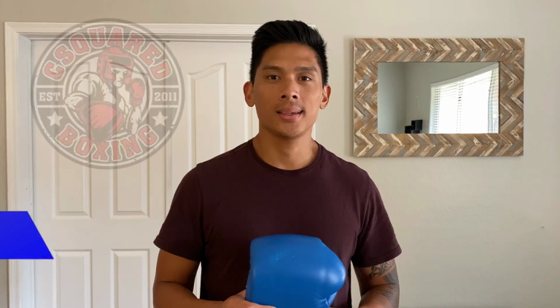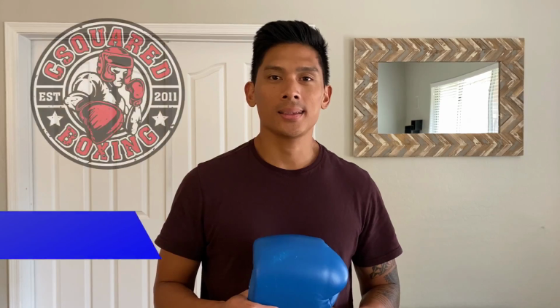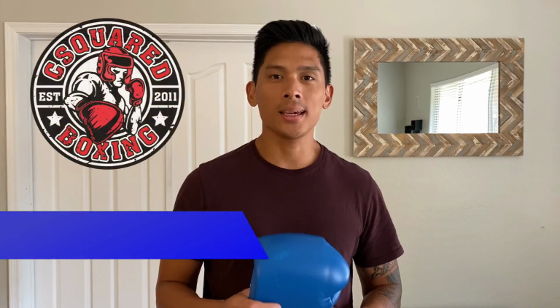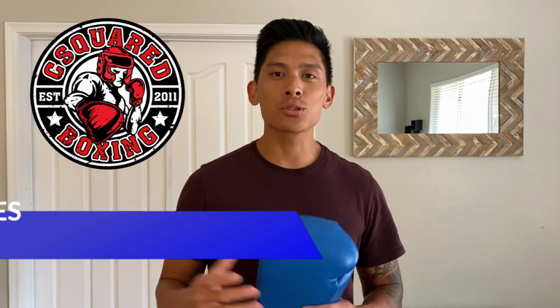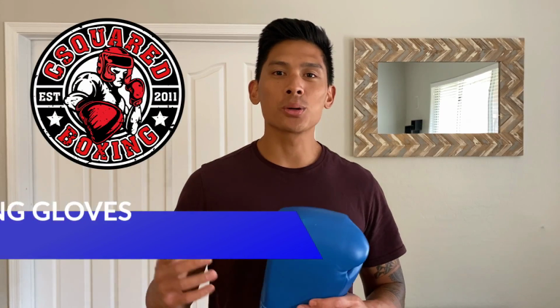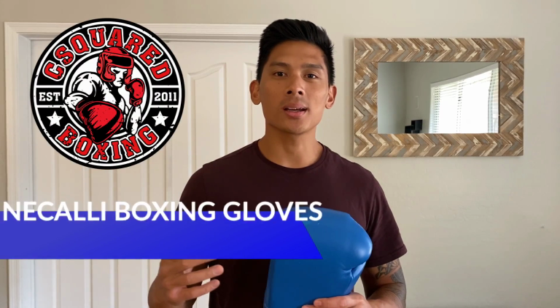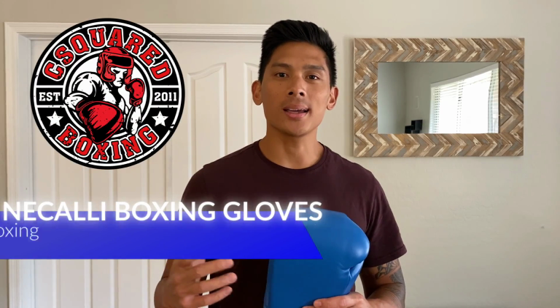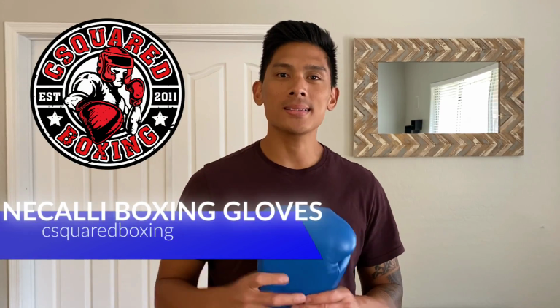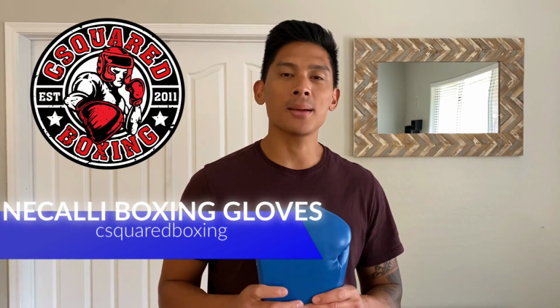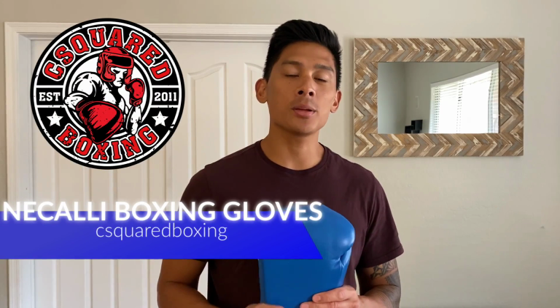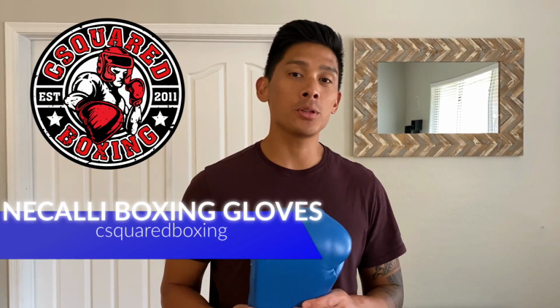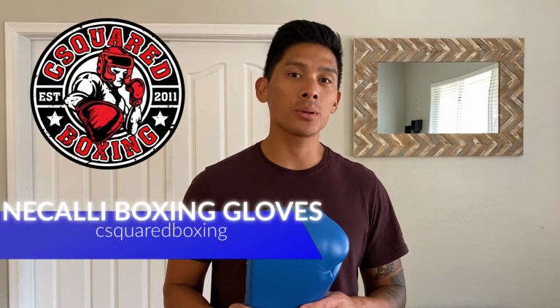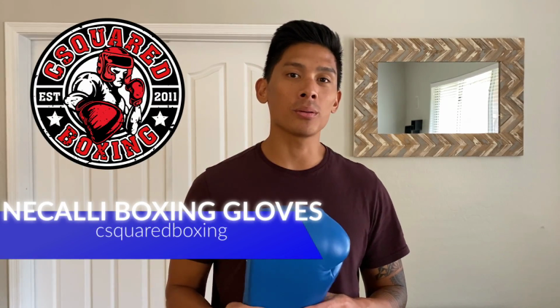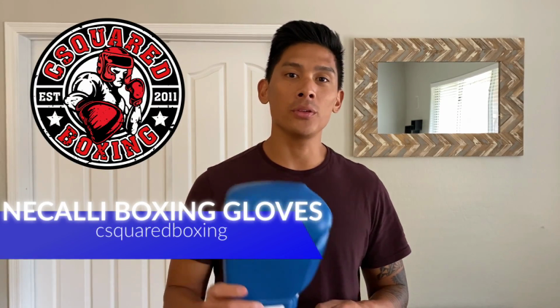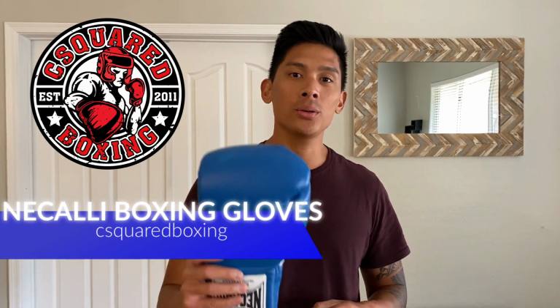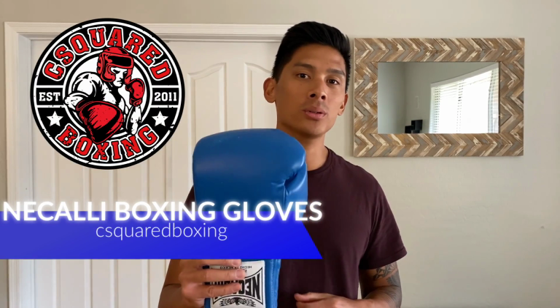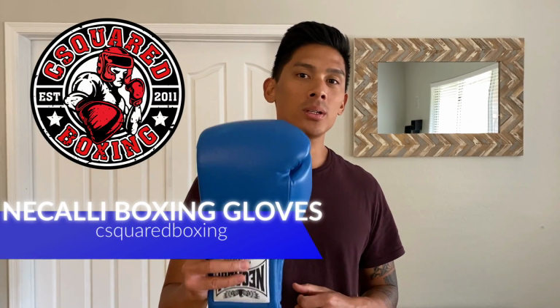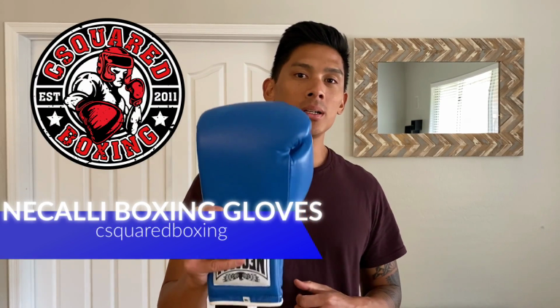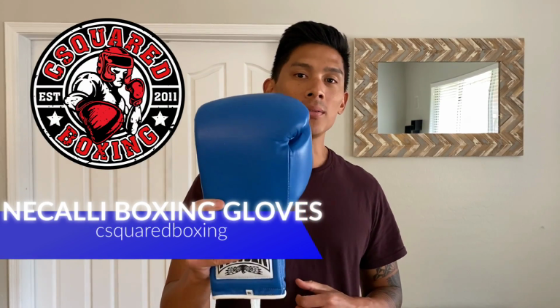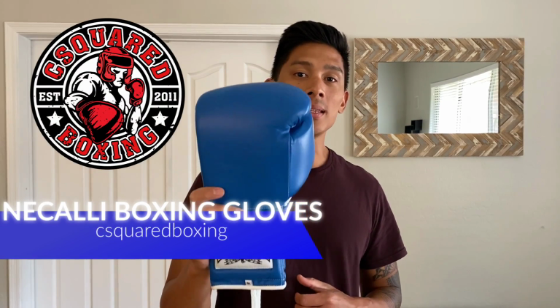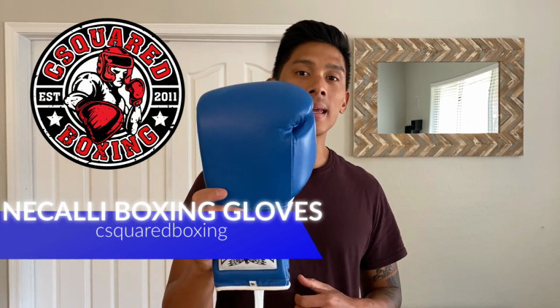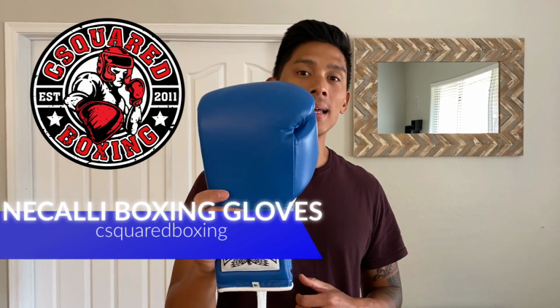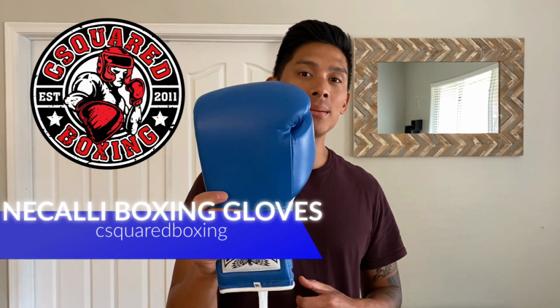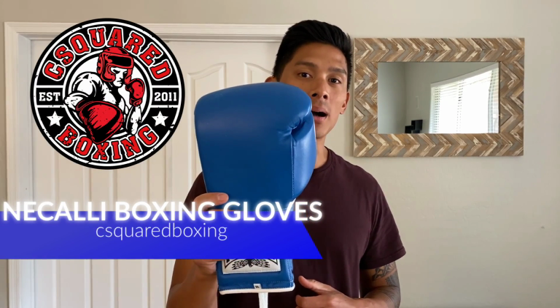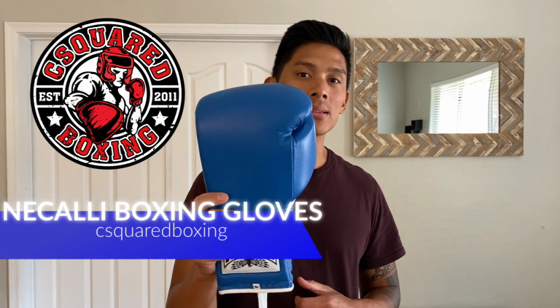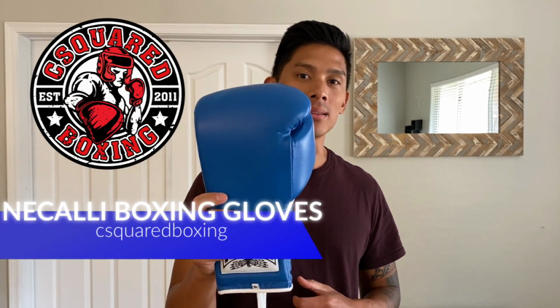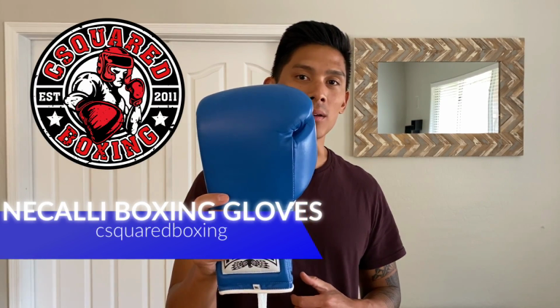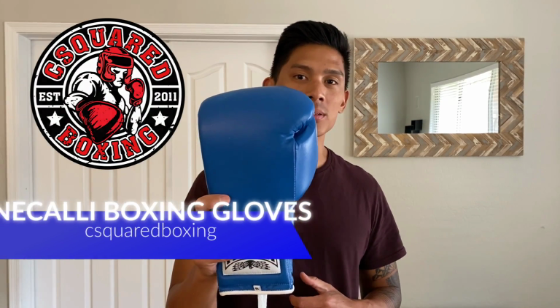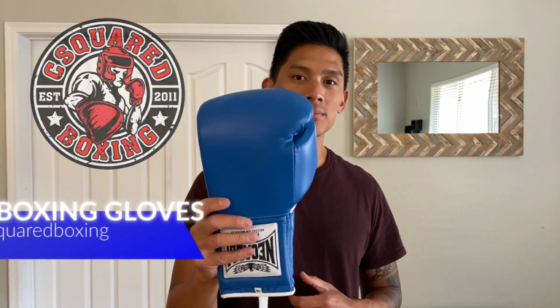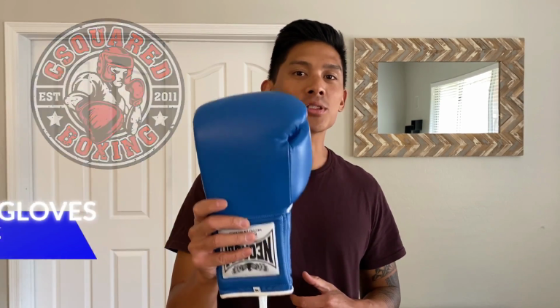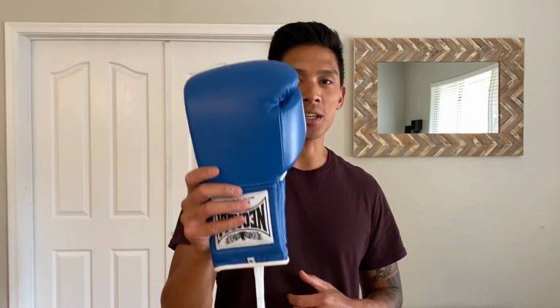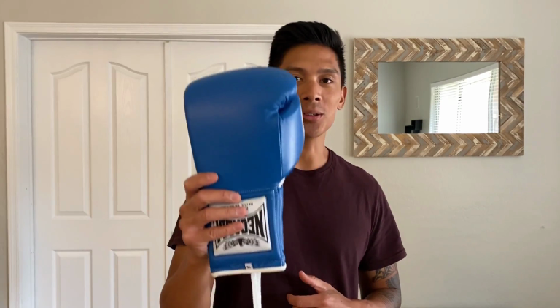Hey, what's going on guys? Today I'm going to be doing a review of the Nicali Boxing Gloves, so stay tuned.